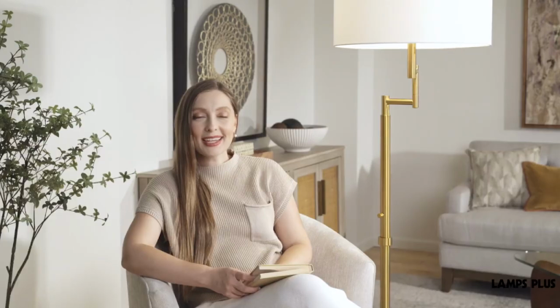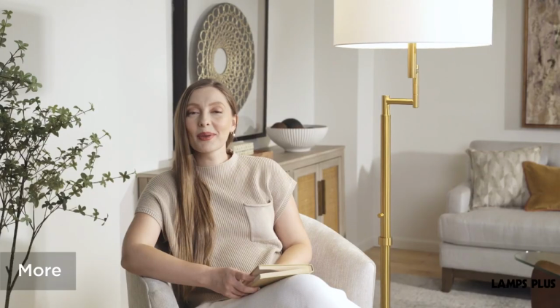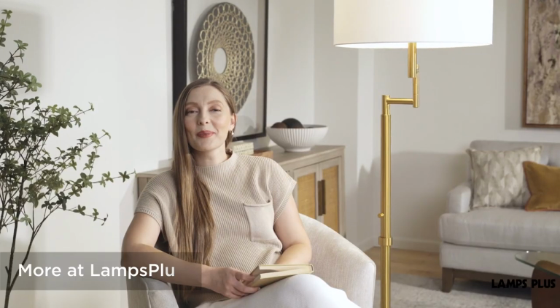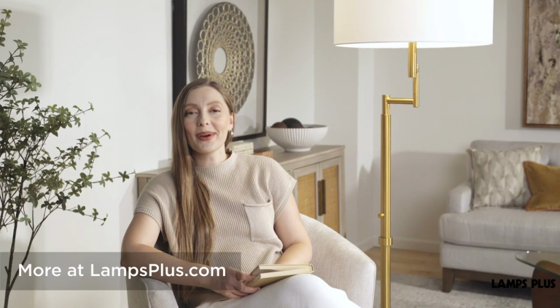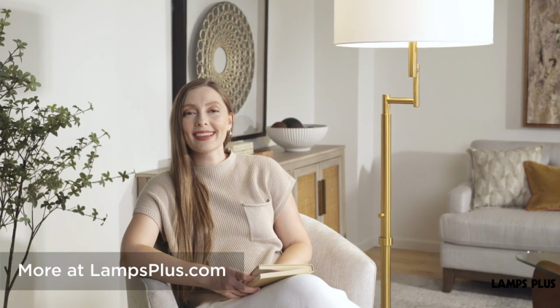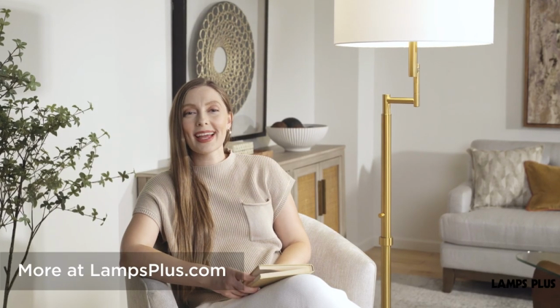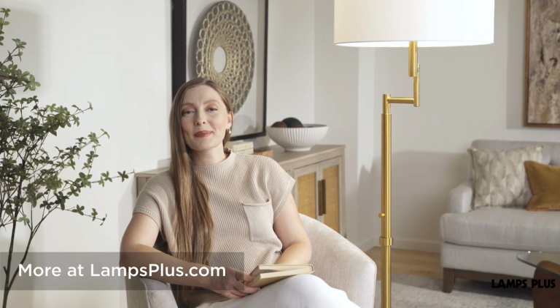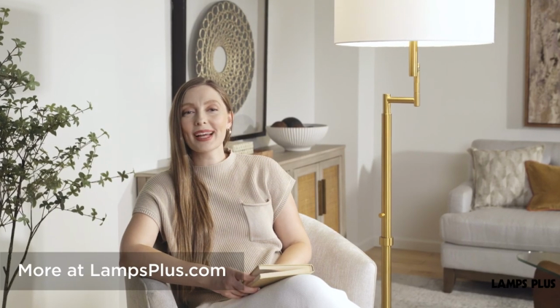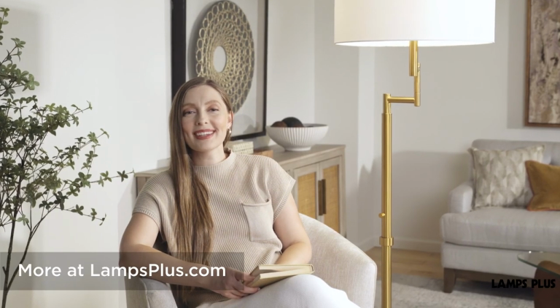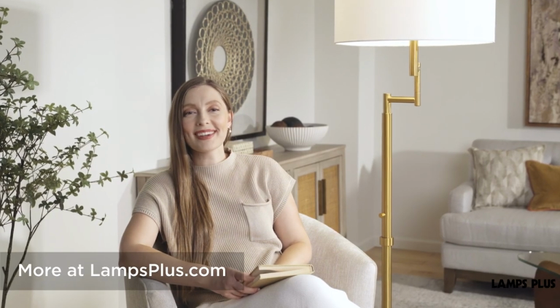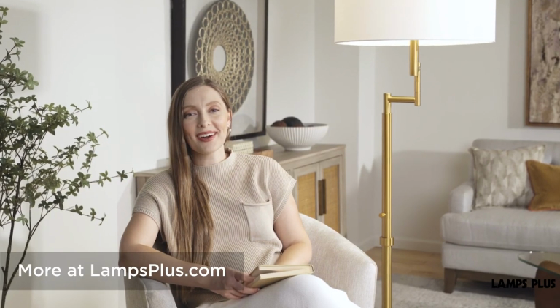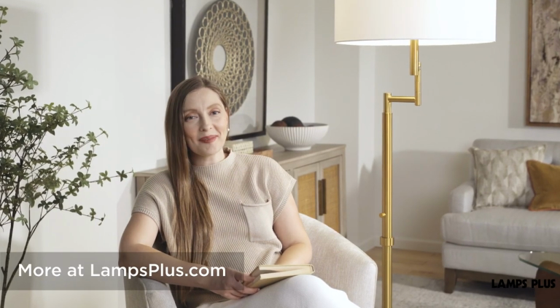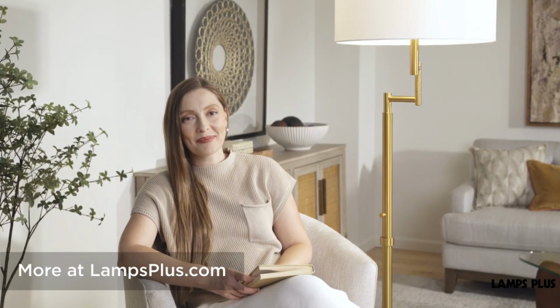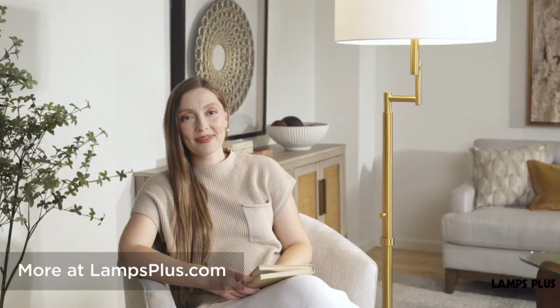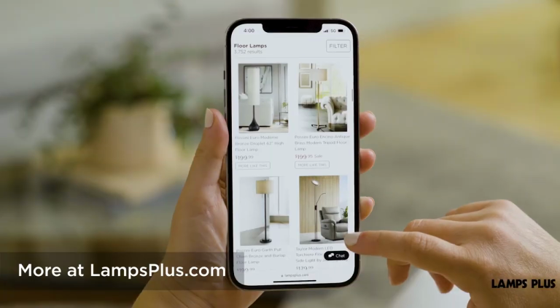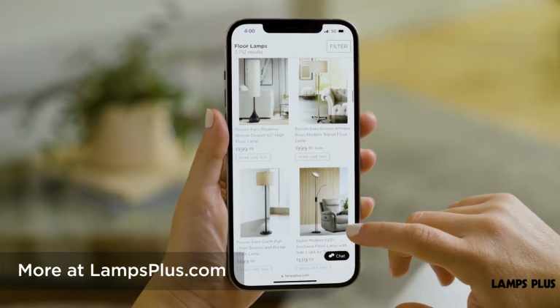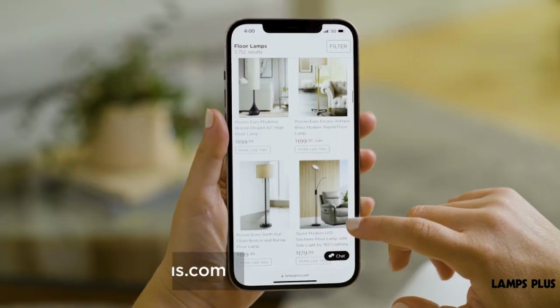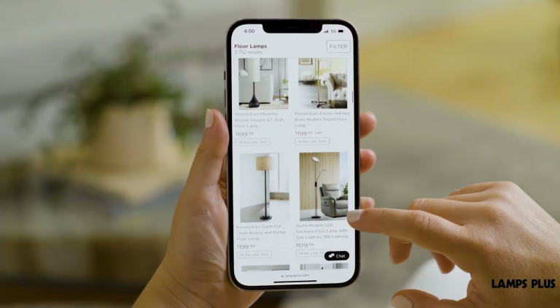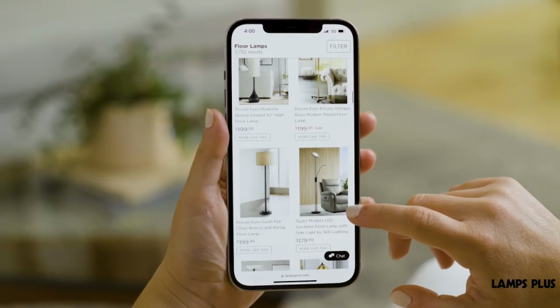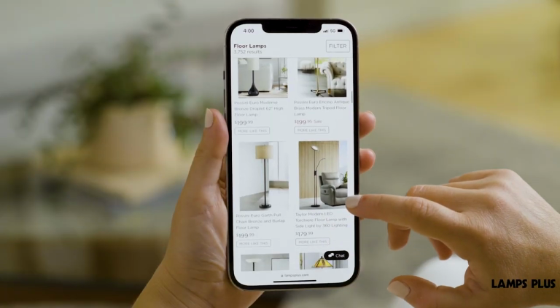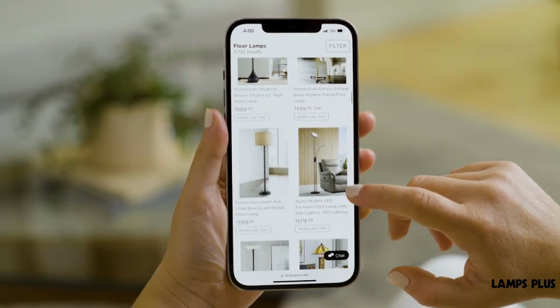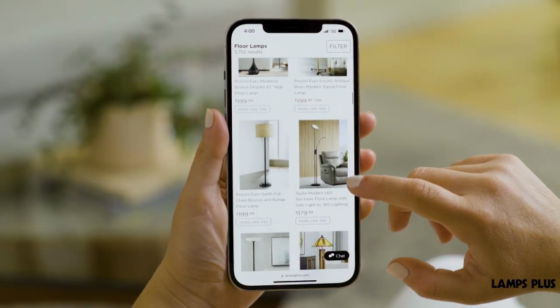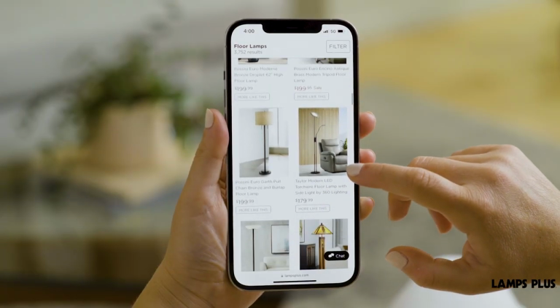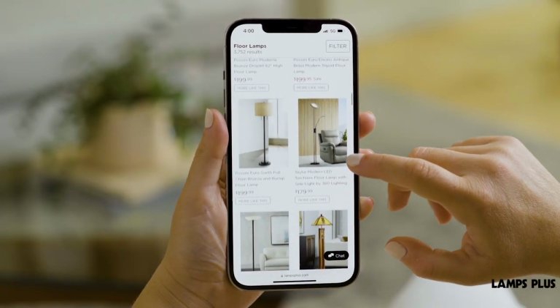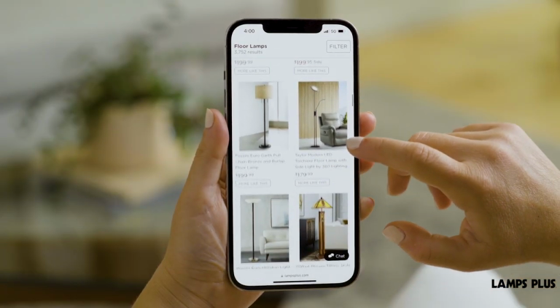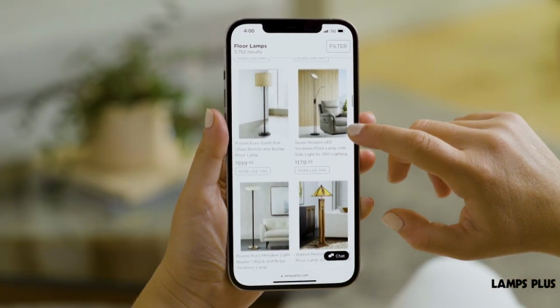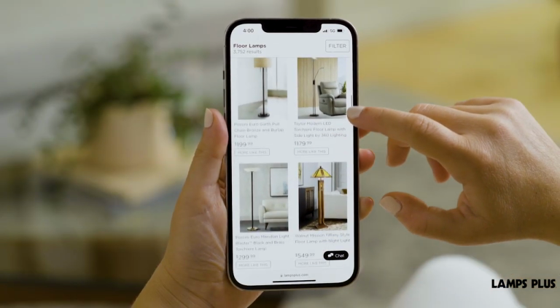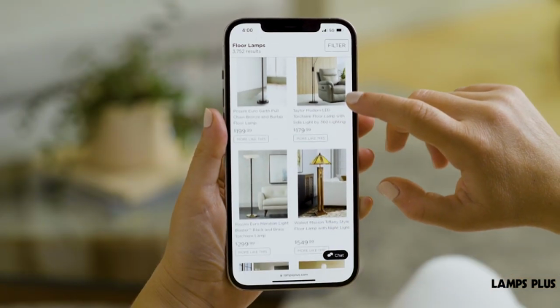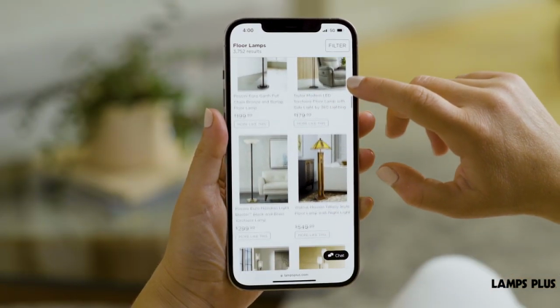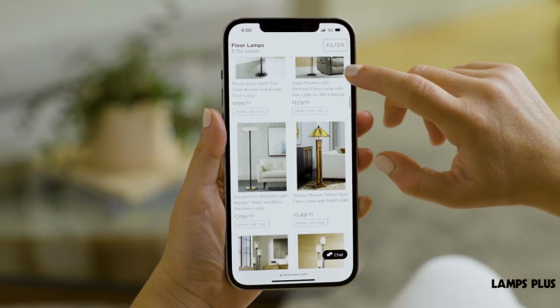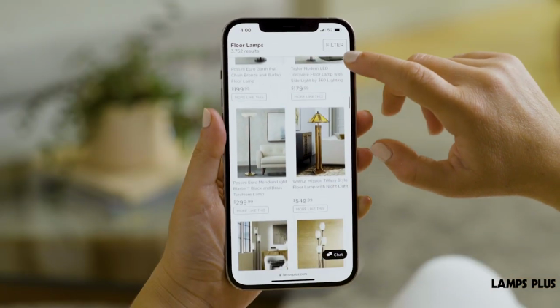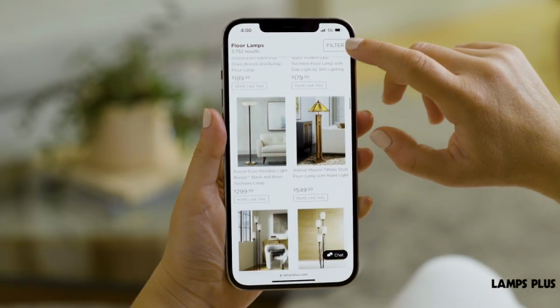Explore more at lampsplus.com. And for more style tips, follow us — we'll light the way.